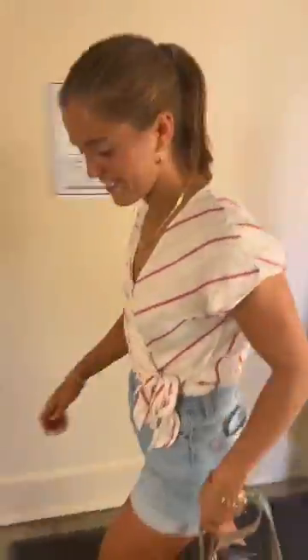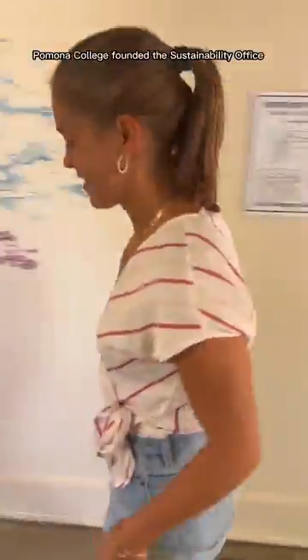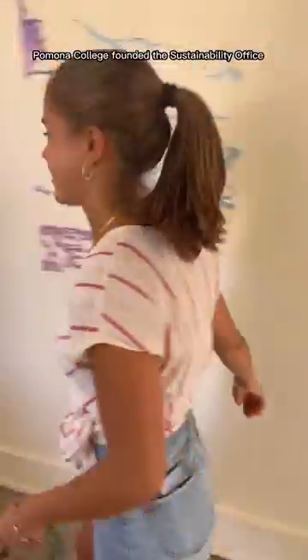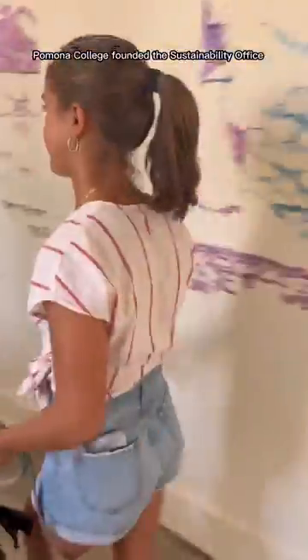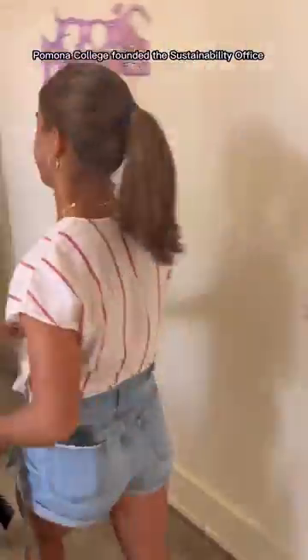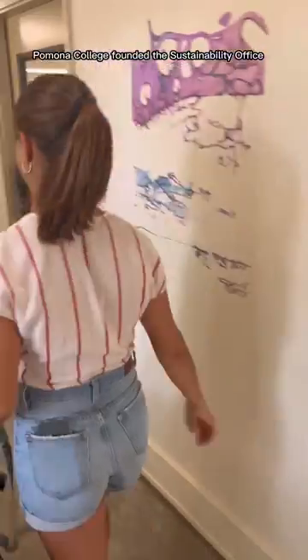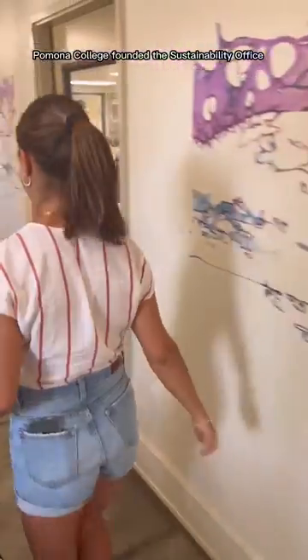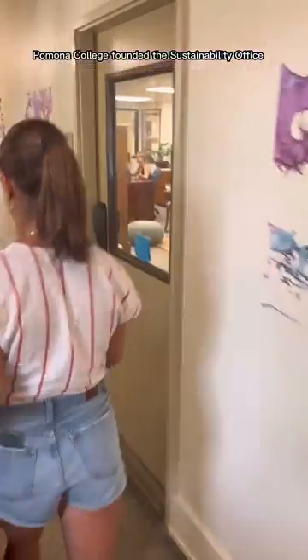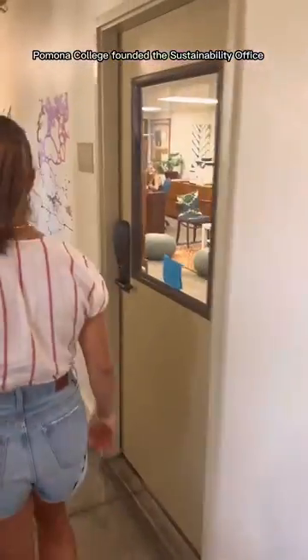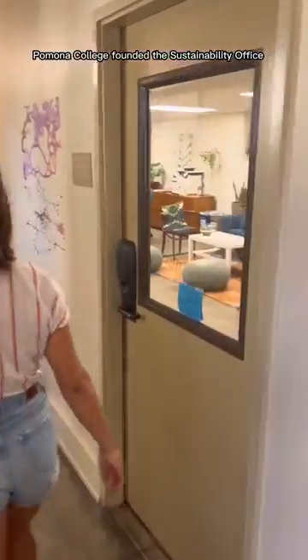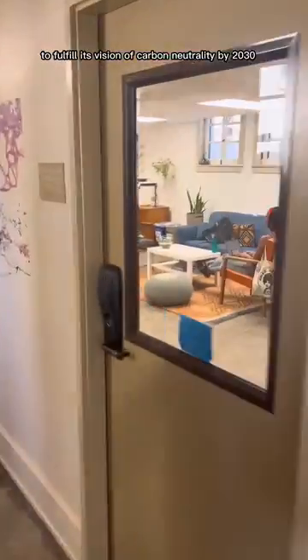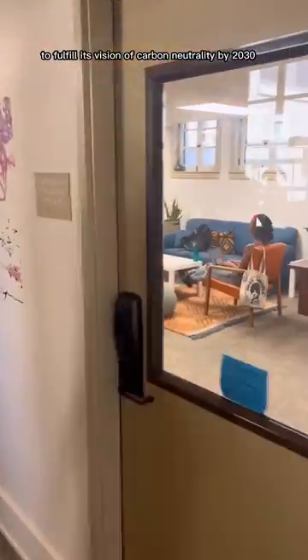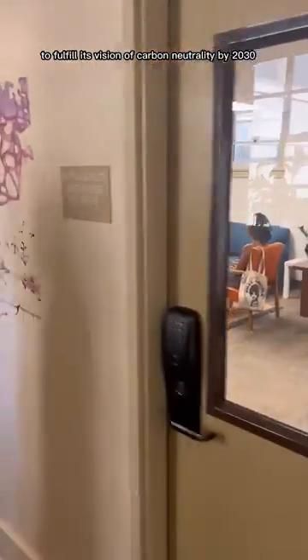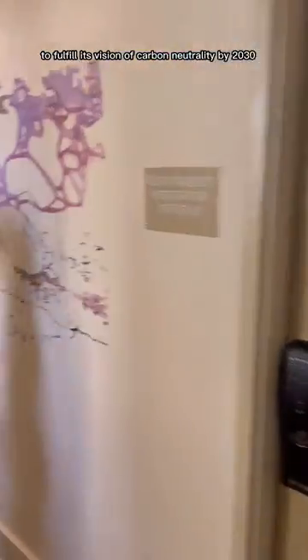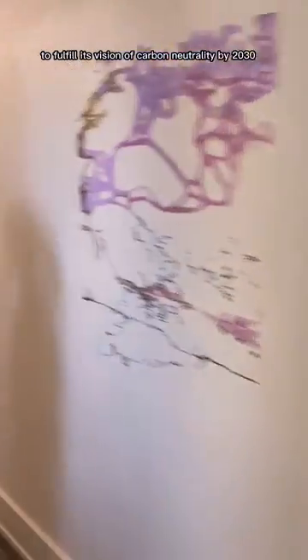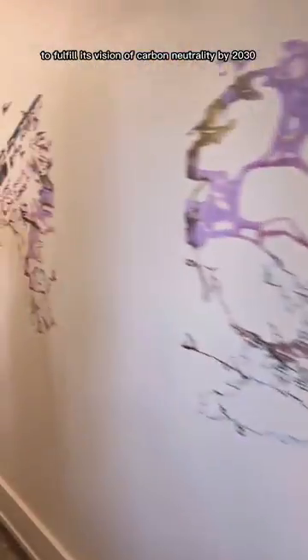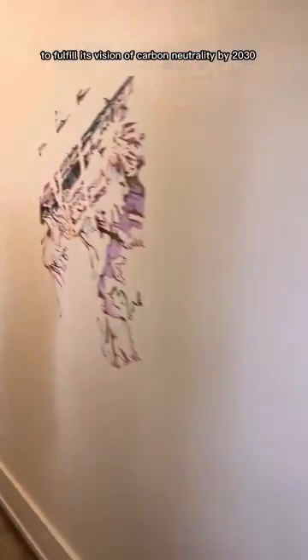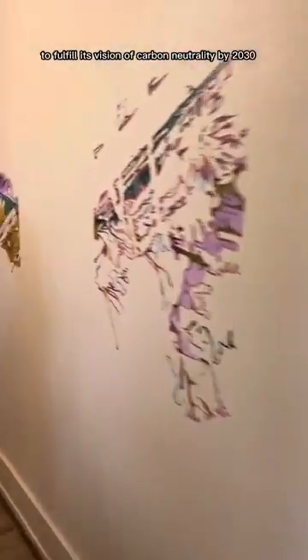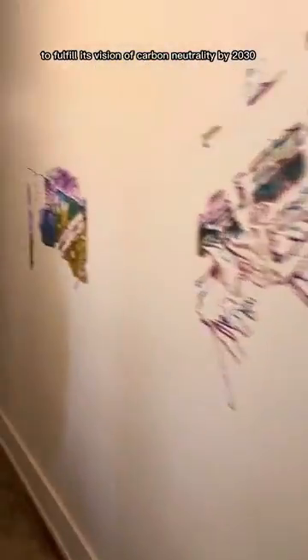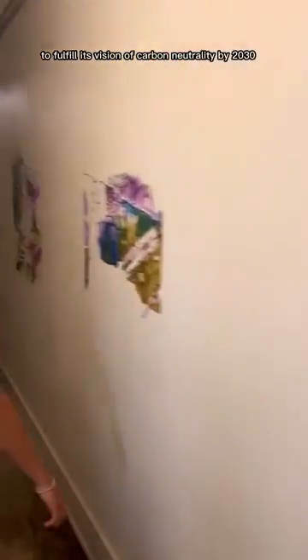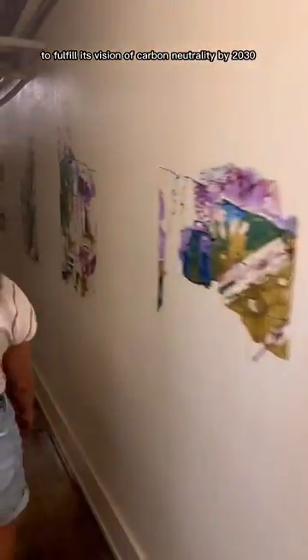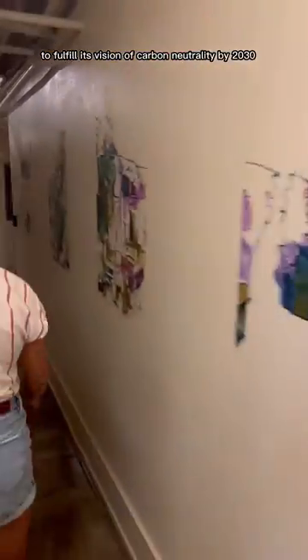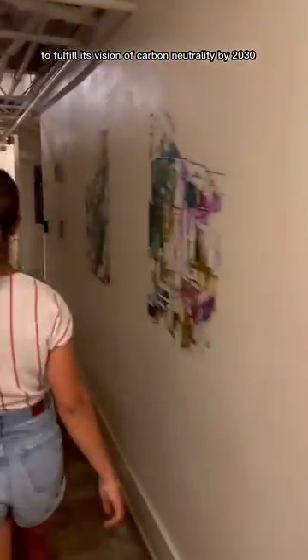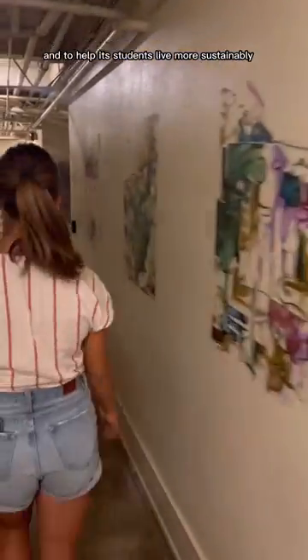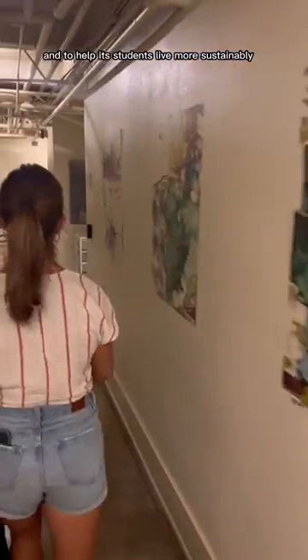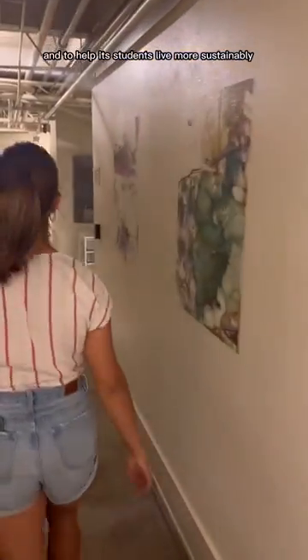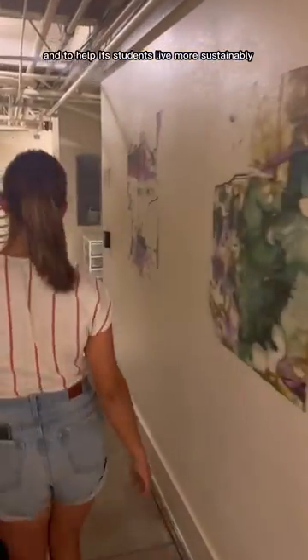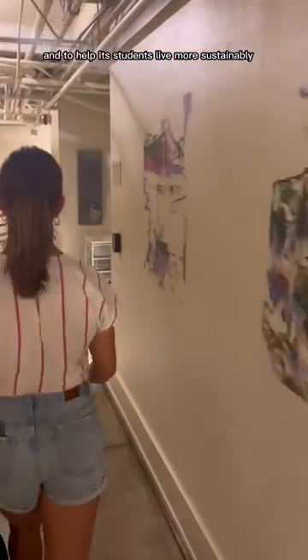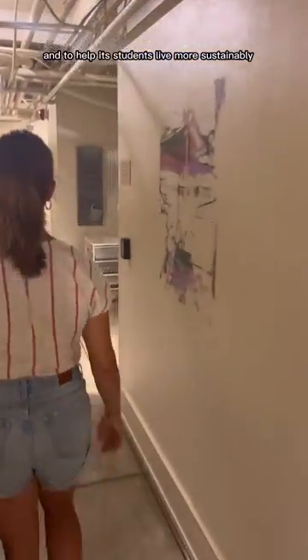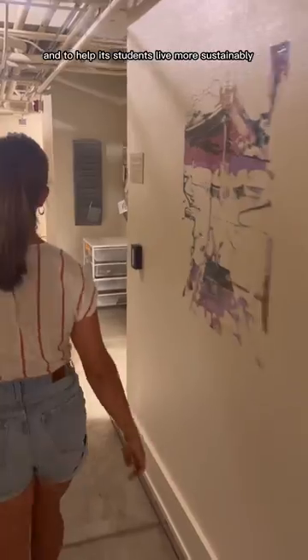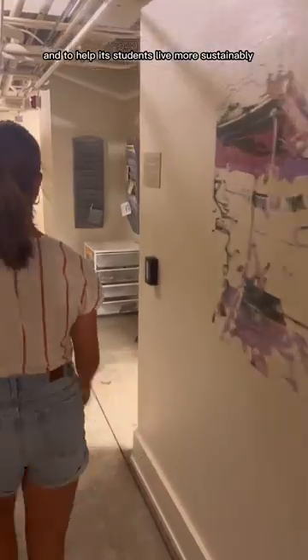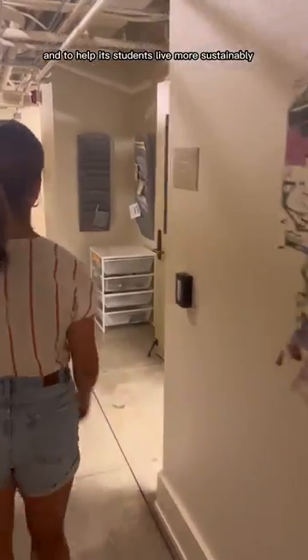Pomona College founded the sustainability office to fulfill its vision of carbon neutrality by 2030 and to help its students live more sustainably.